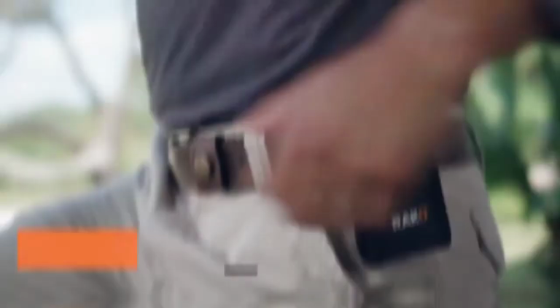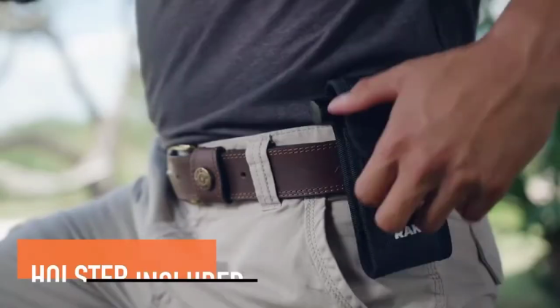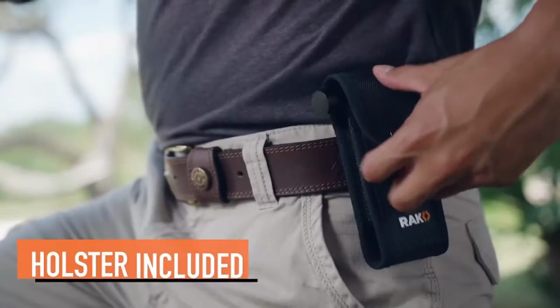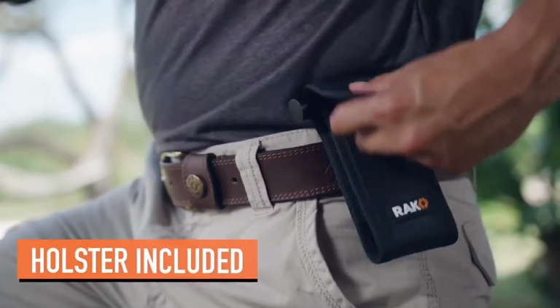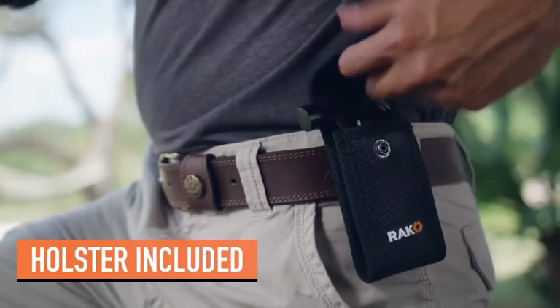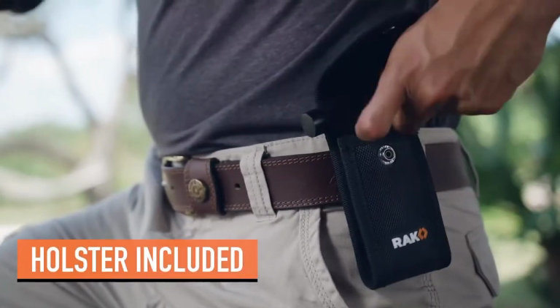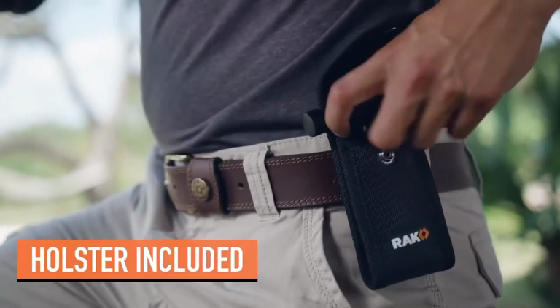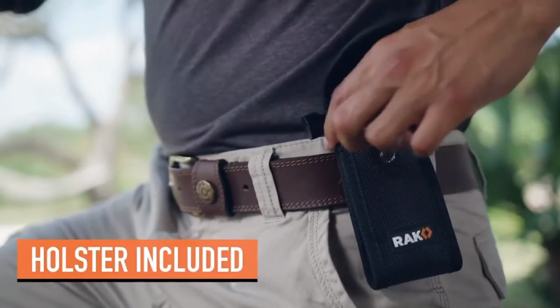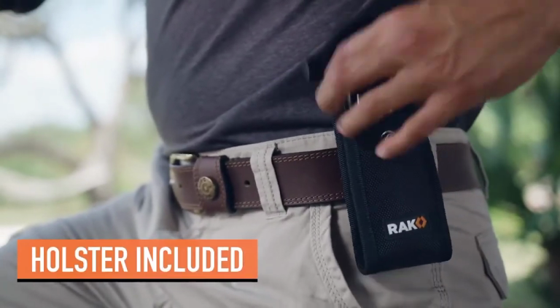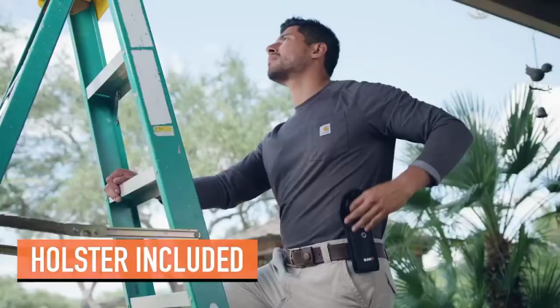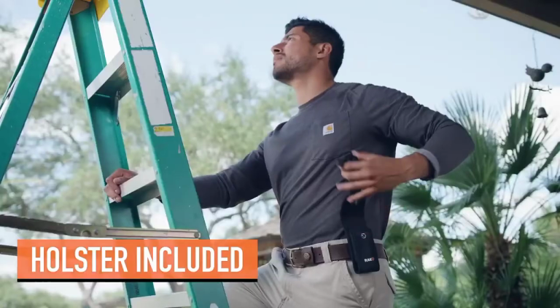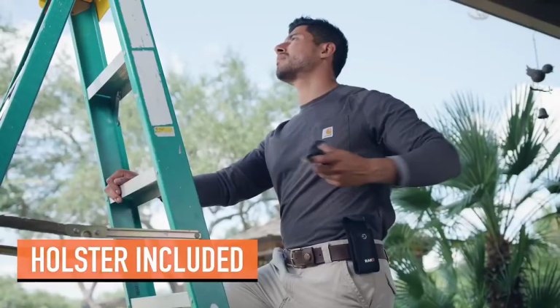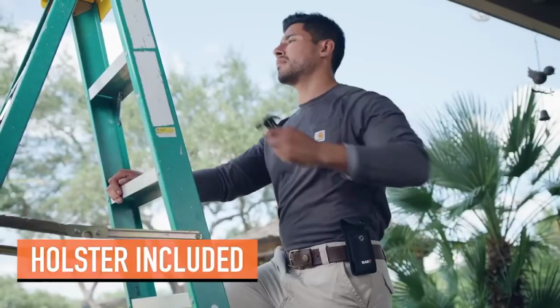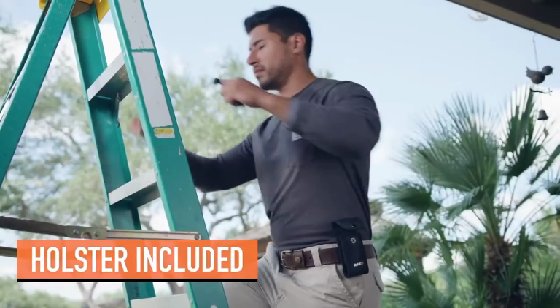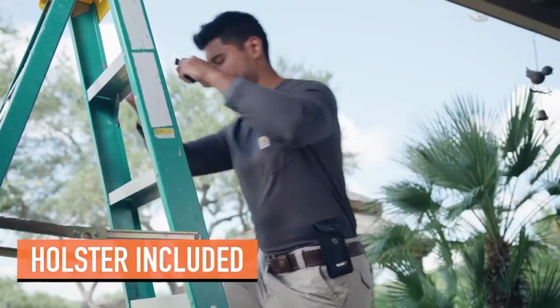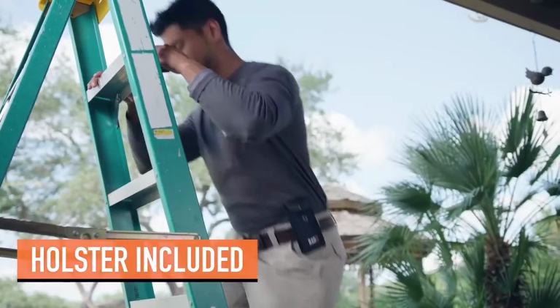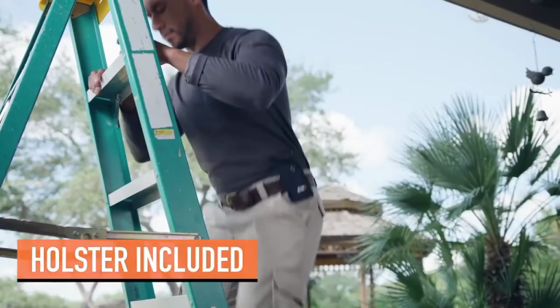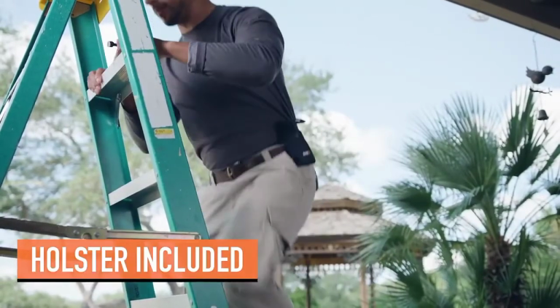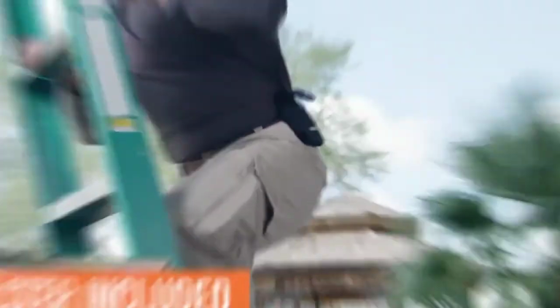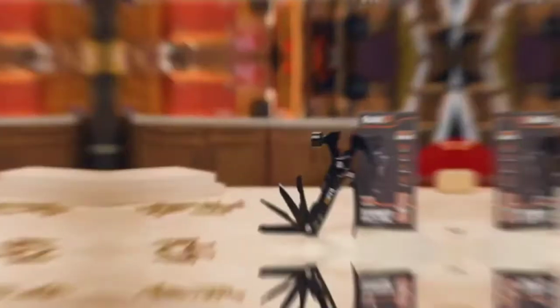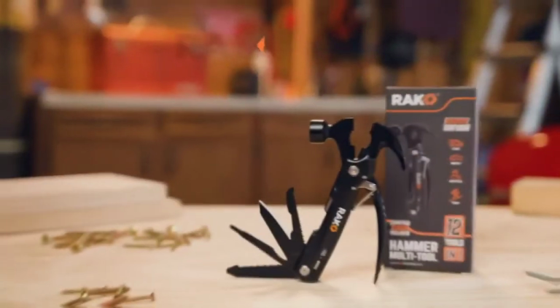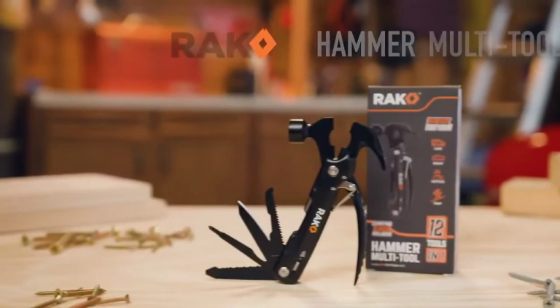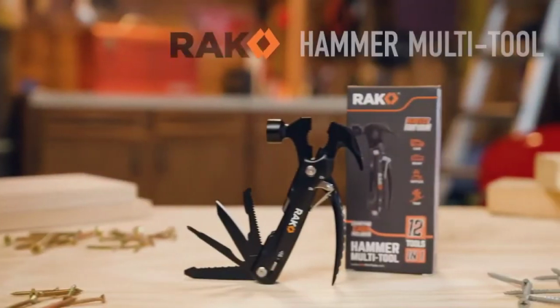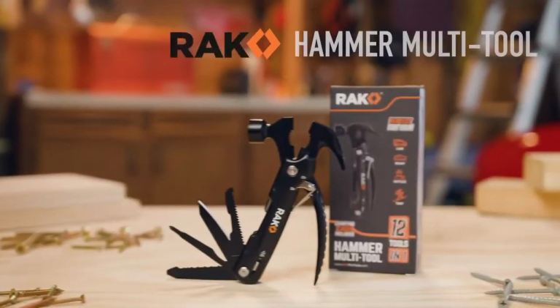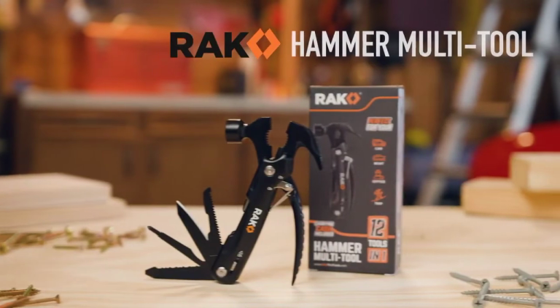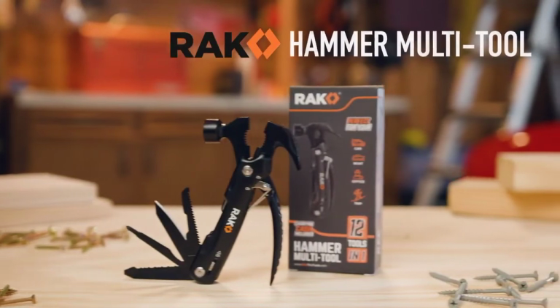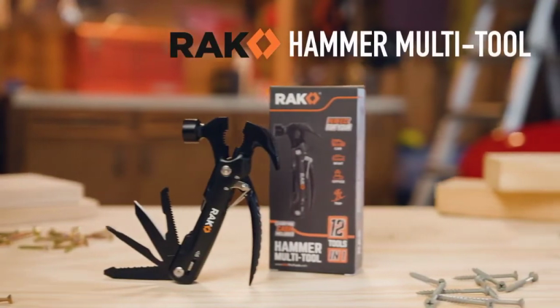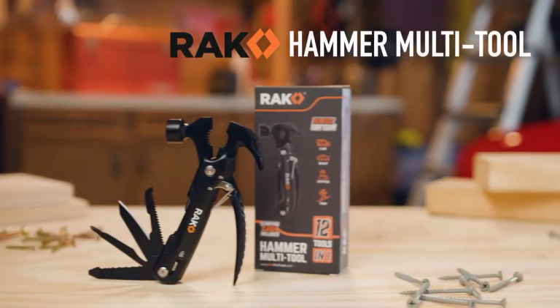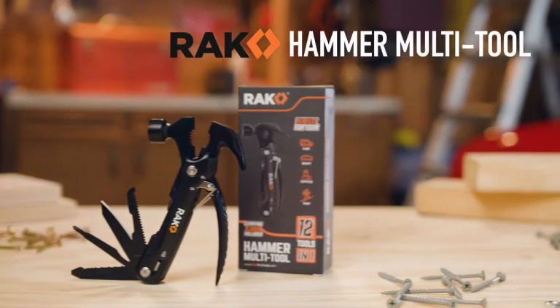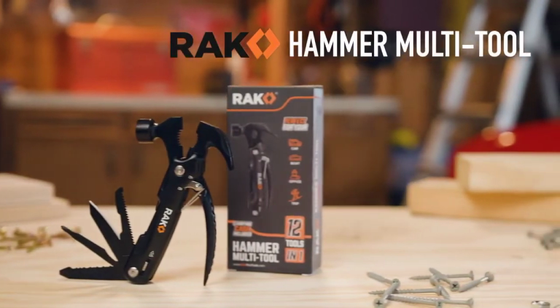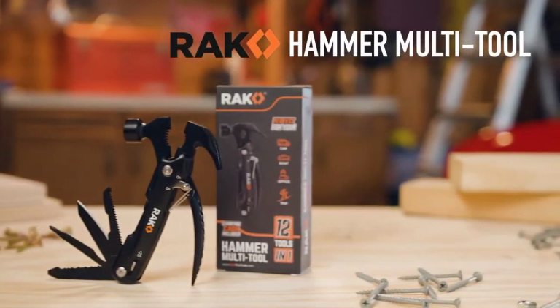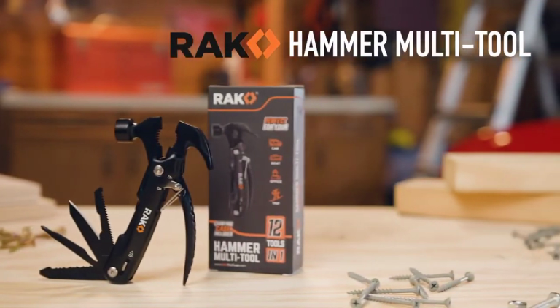Keep it close with the included durable nylon belt holster. Stay prepared with the Rack Hammer Multi-Tool.